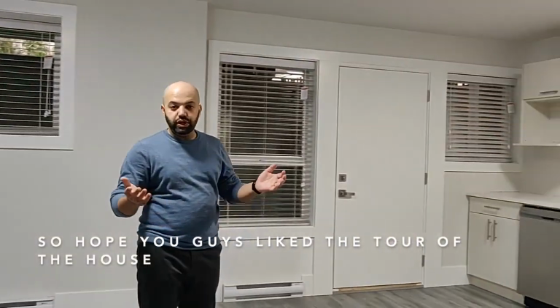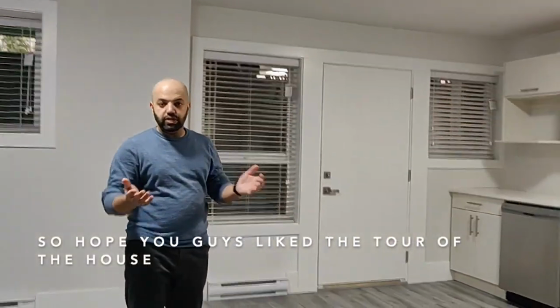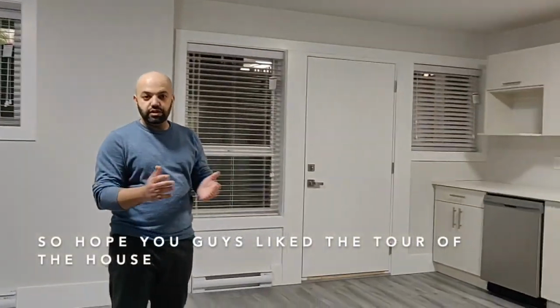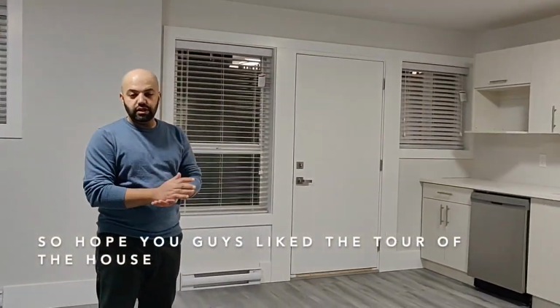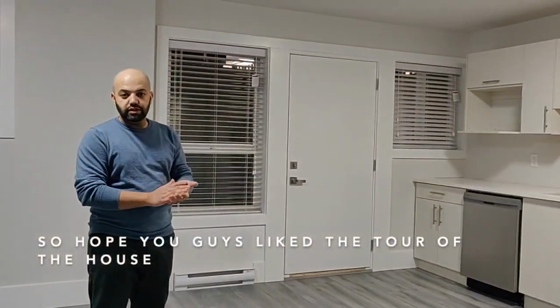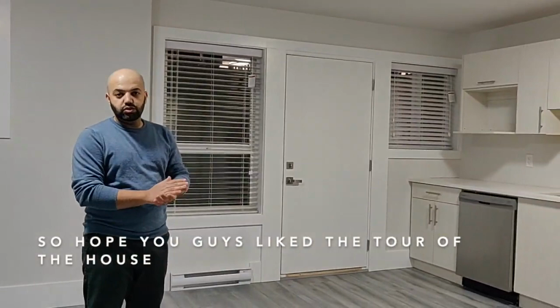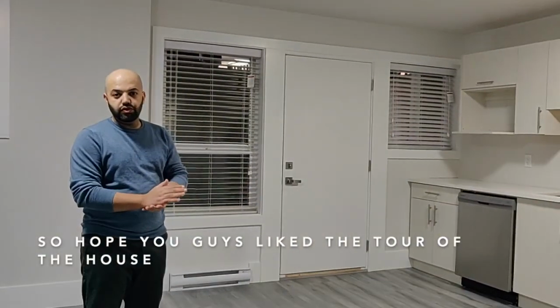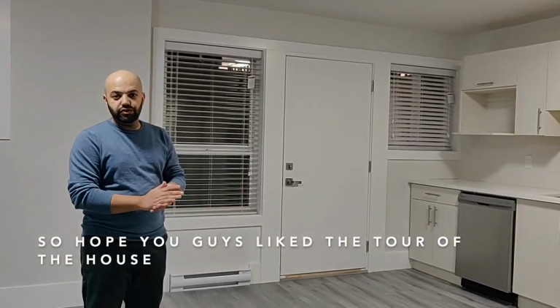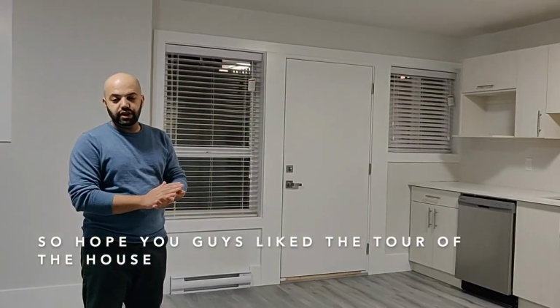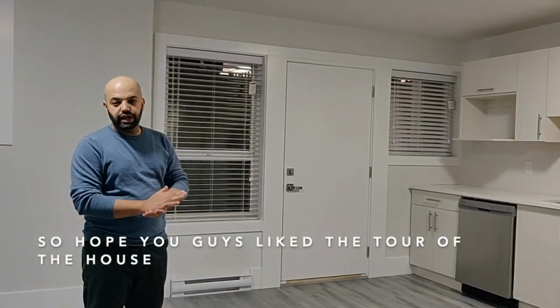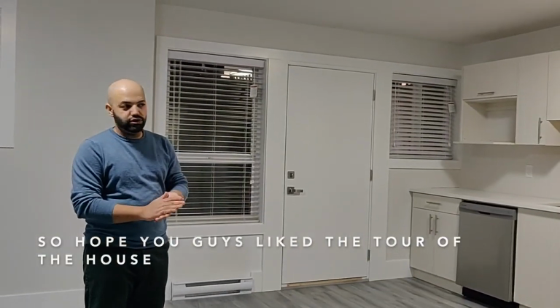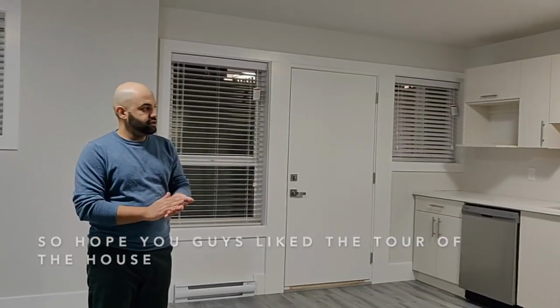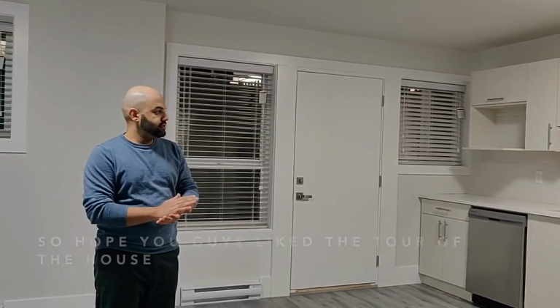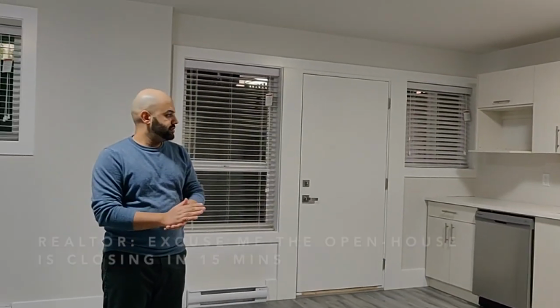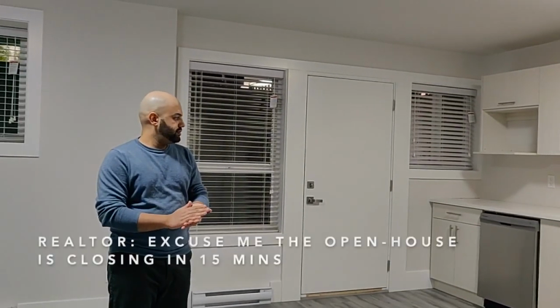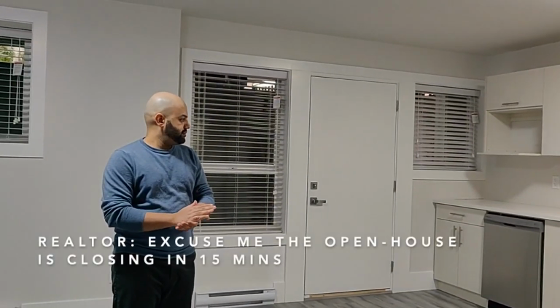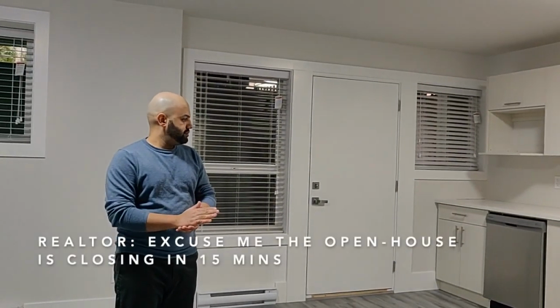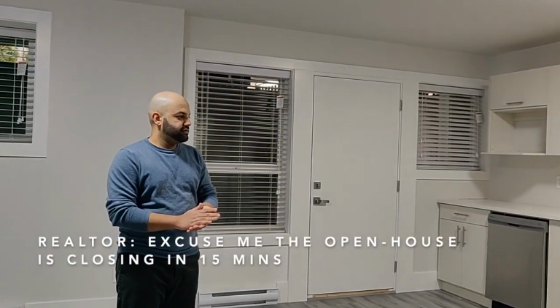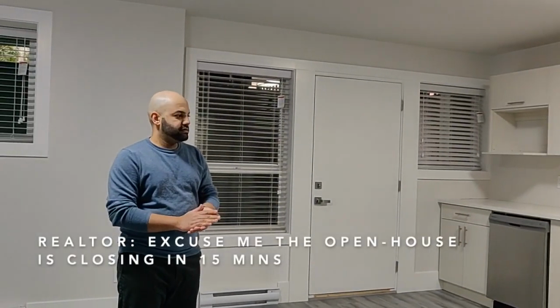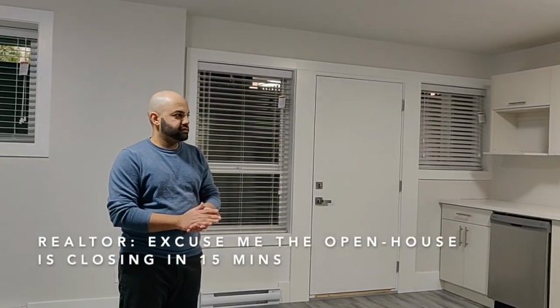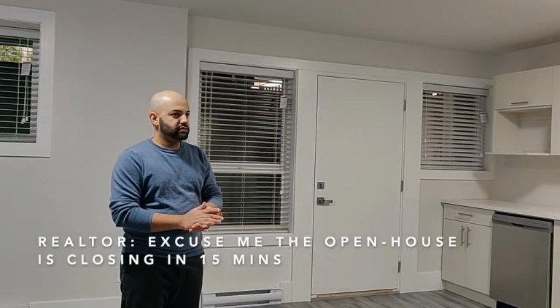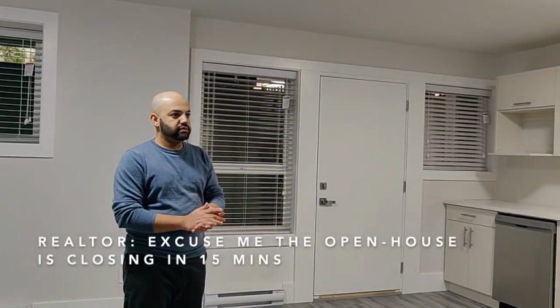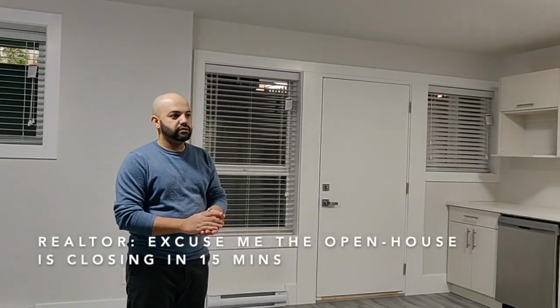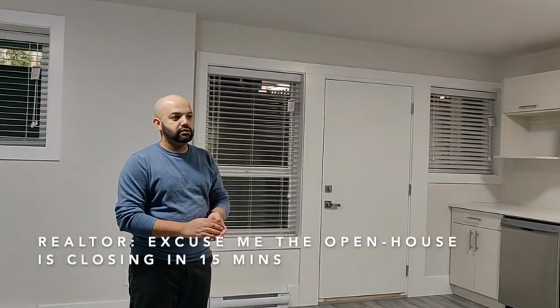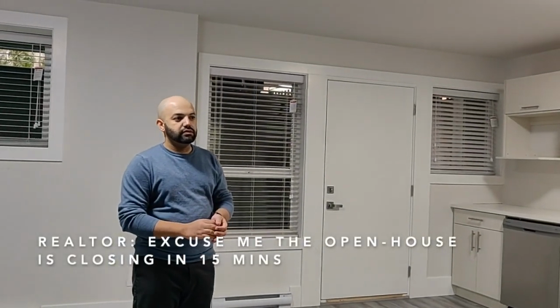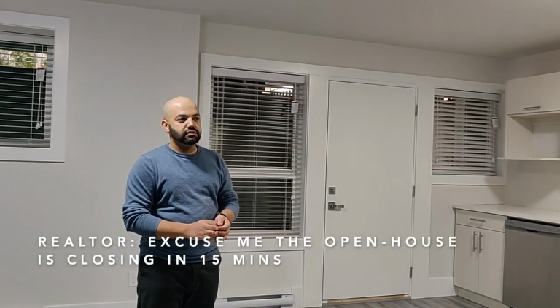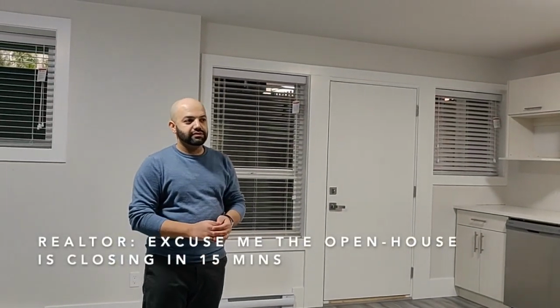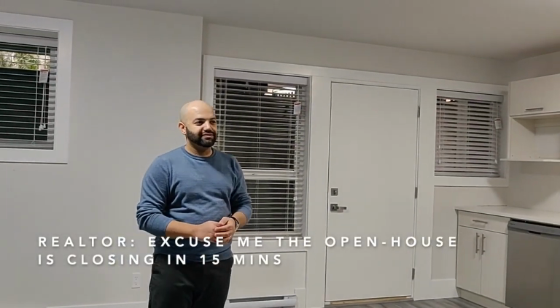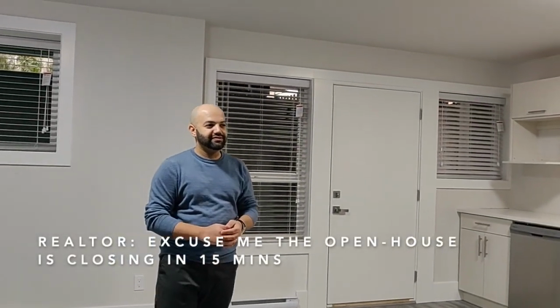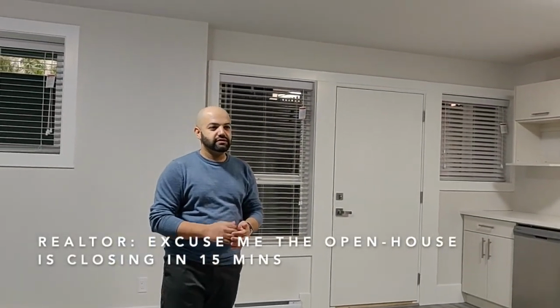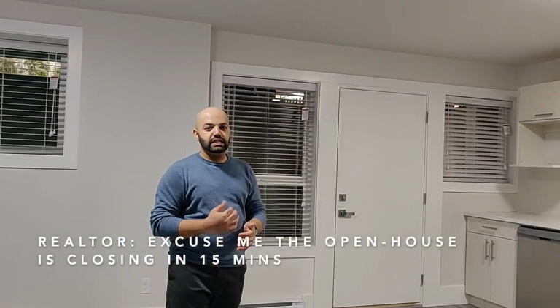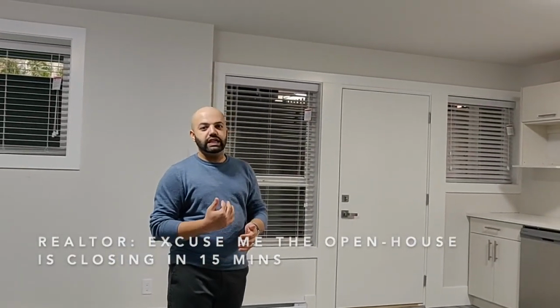I hope you got a nice tour of the house. The open house is closing in 15 minutes.